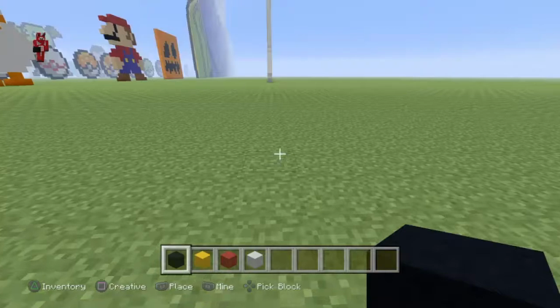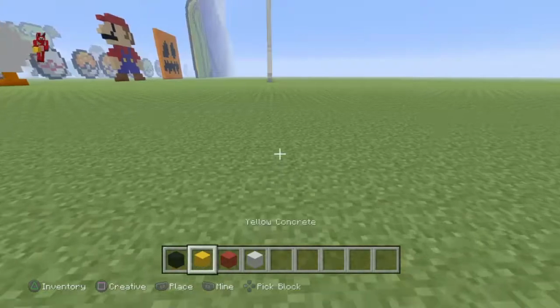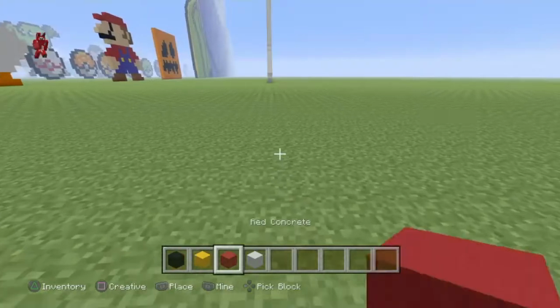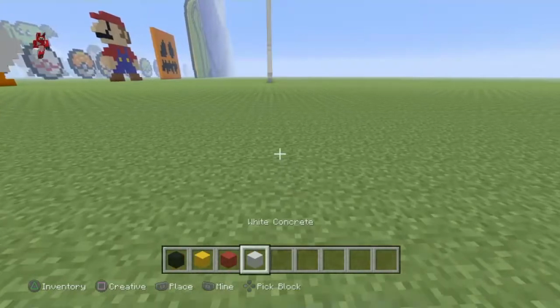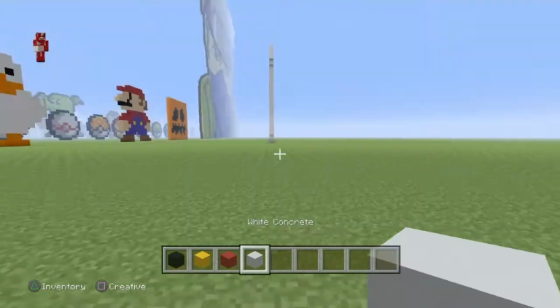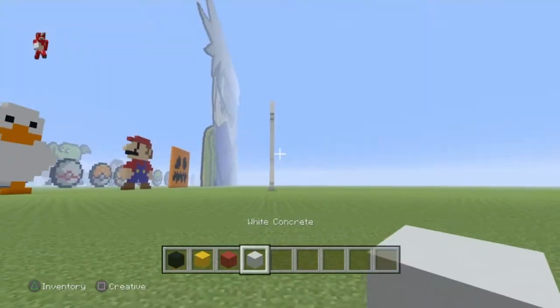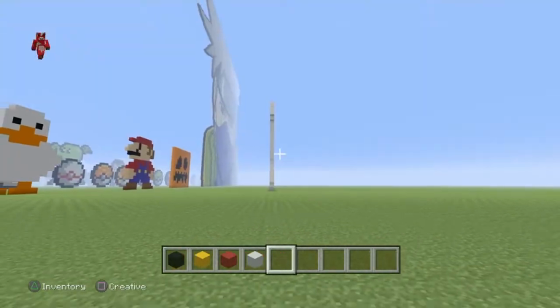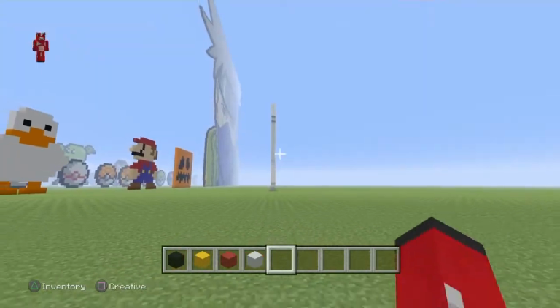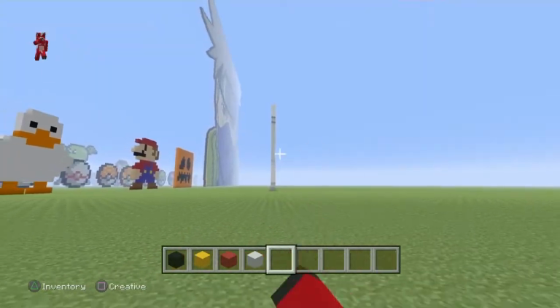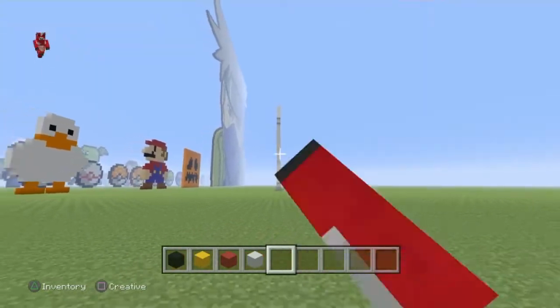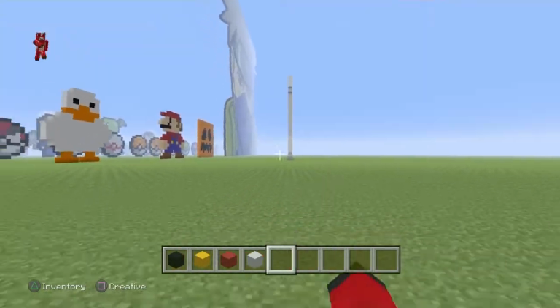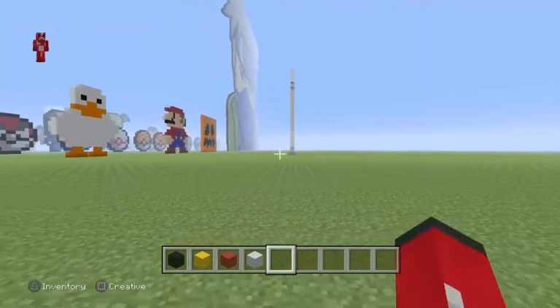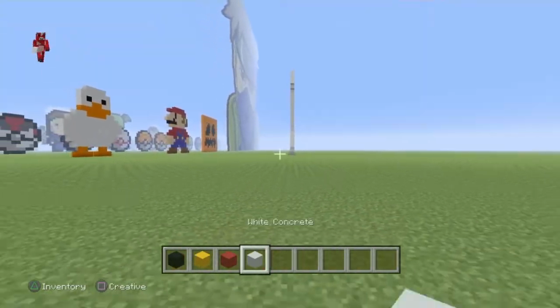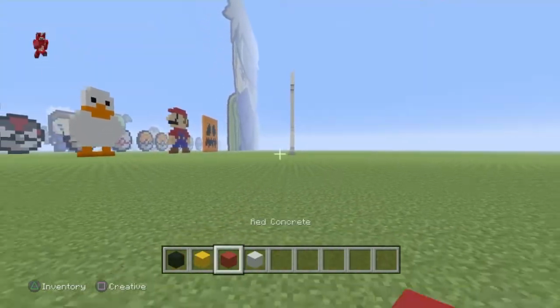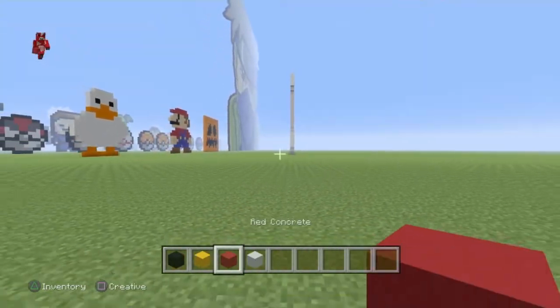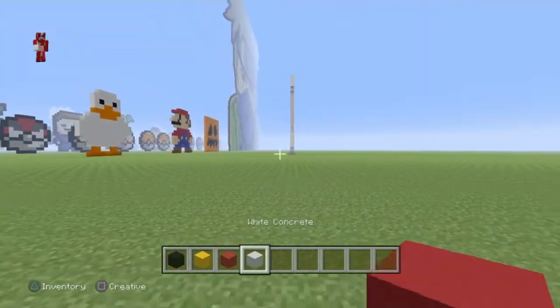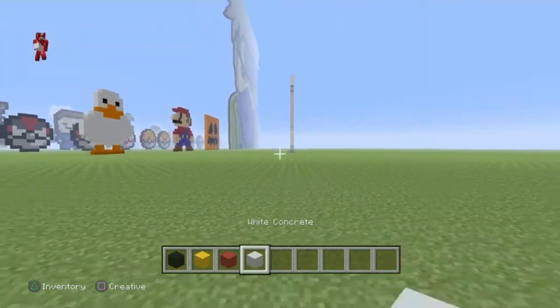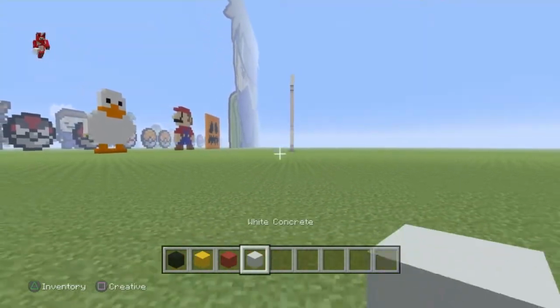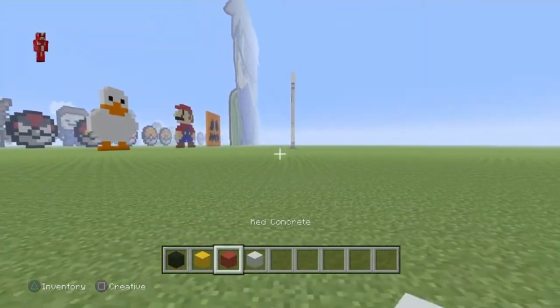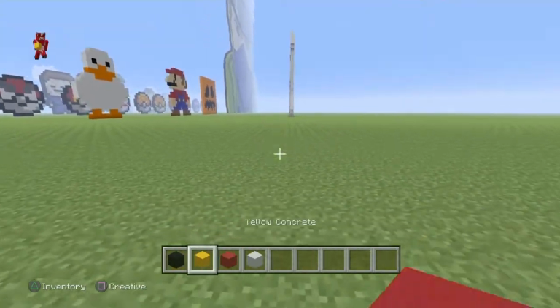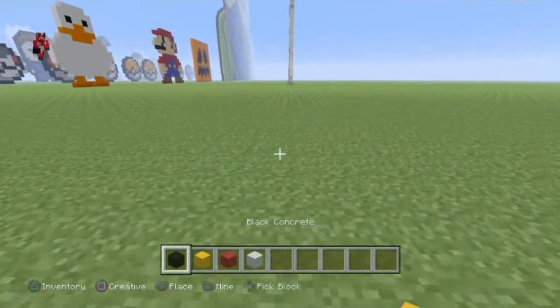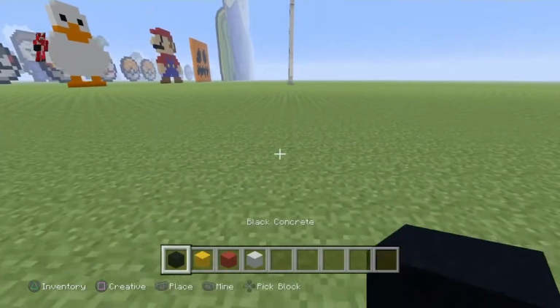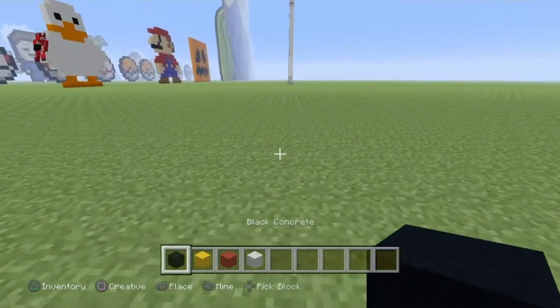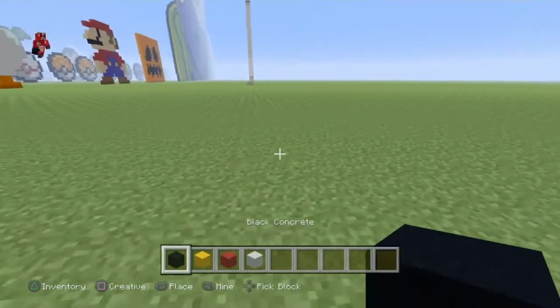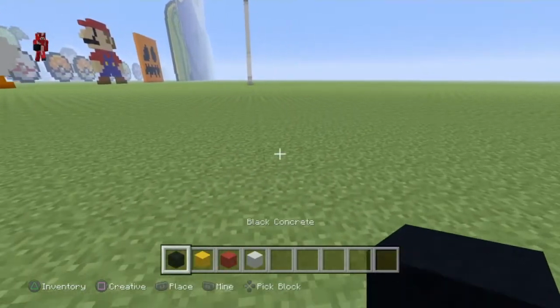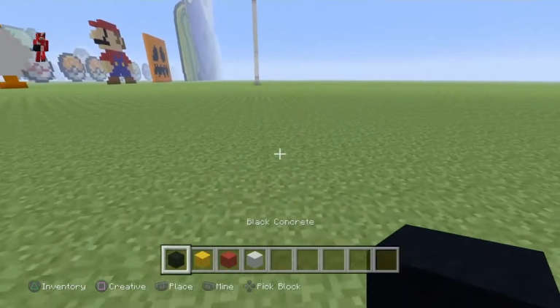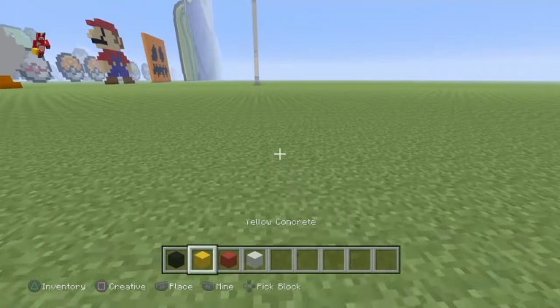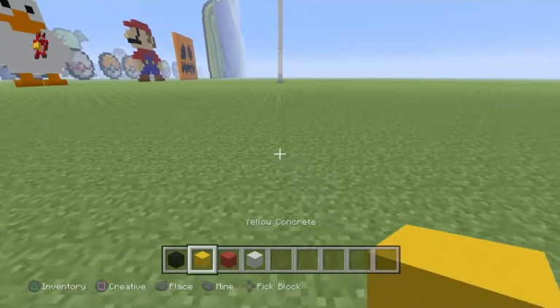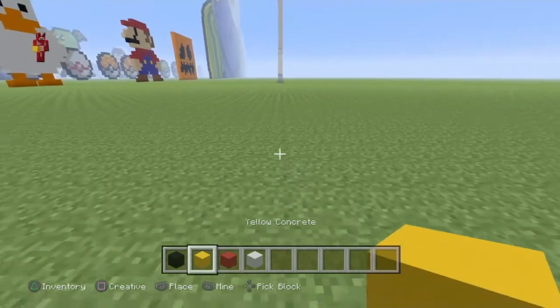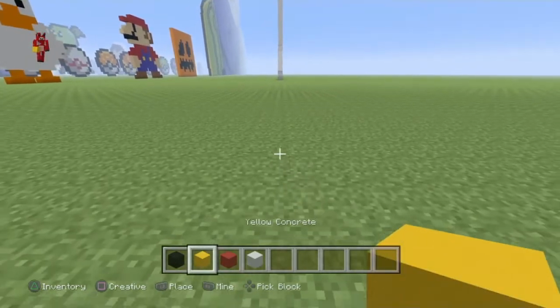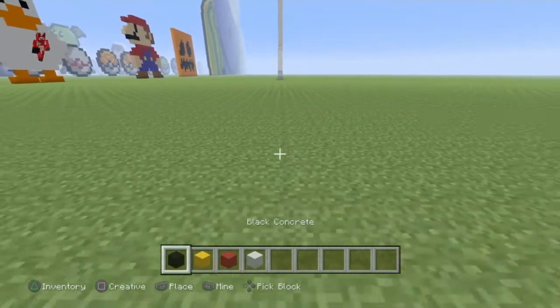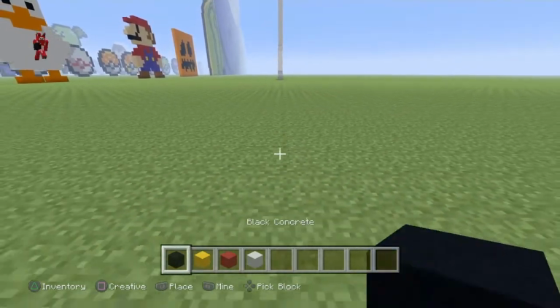Hey guys, welcome back to another Minecraft tutorial, where we're going to be building the One Piece logo, like the little skull with his hat on.